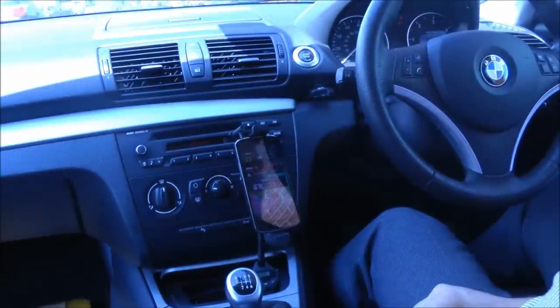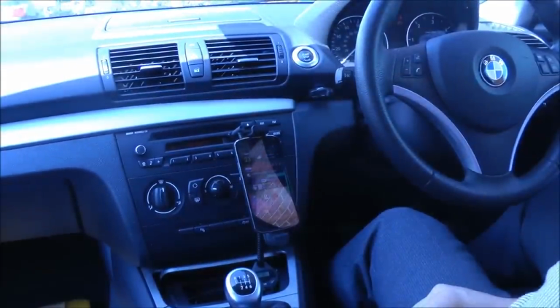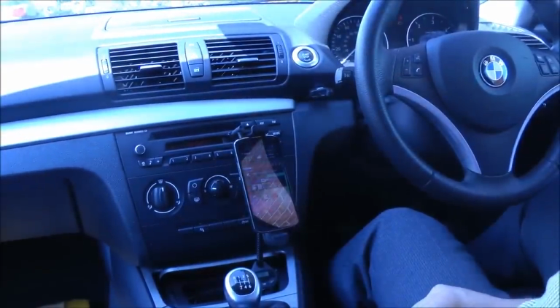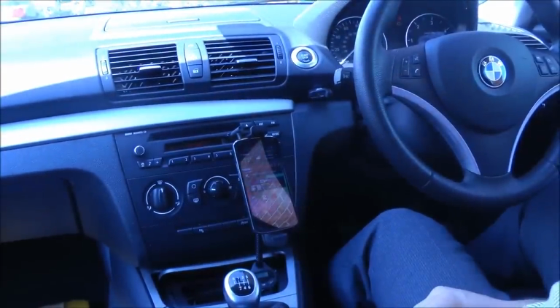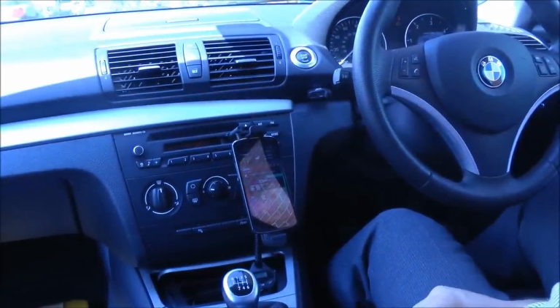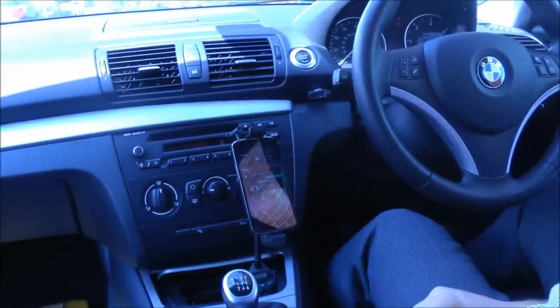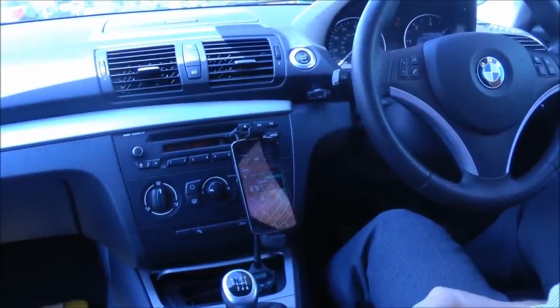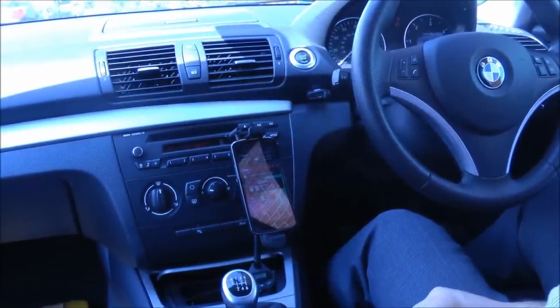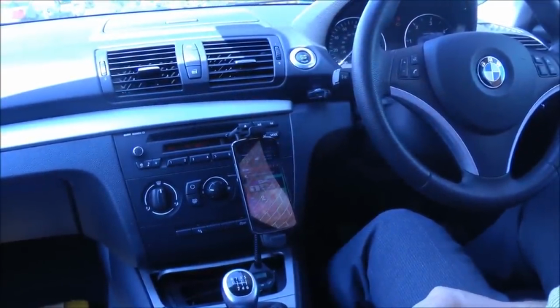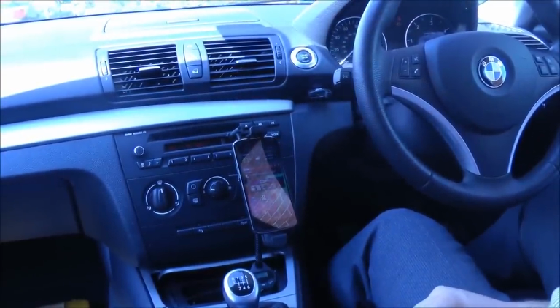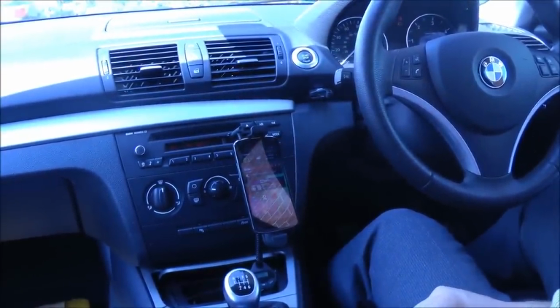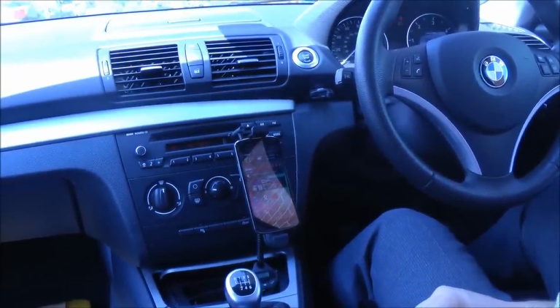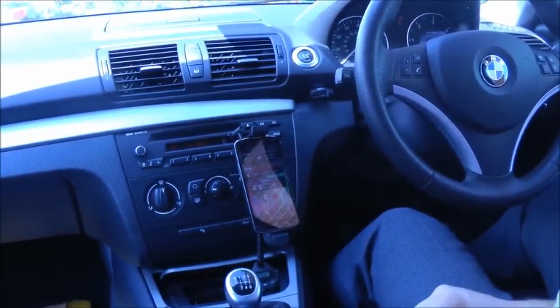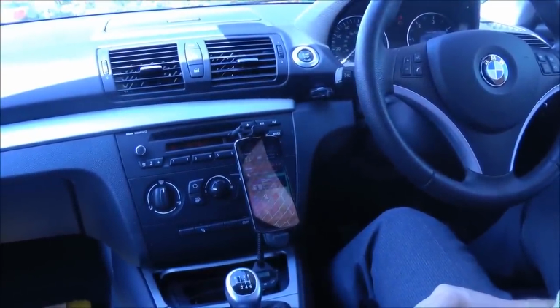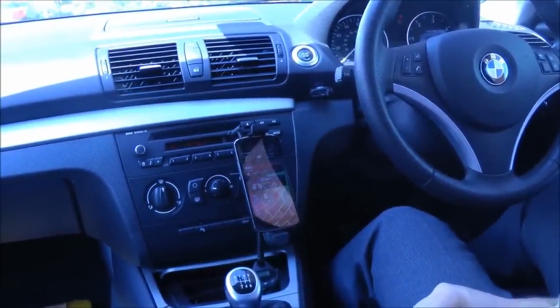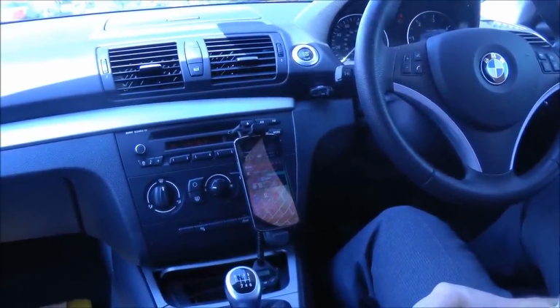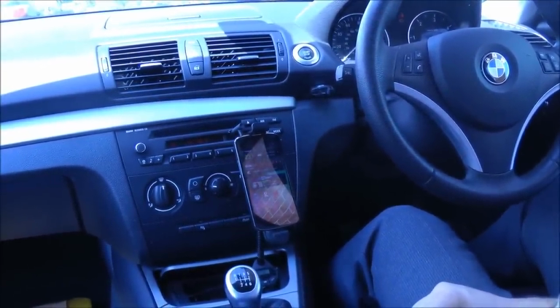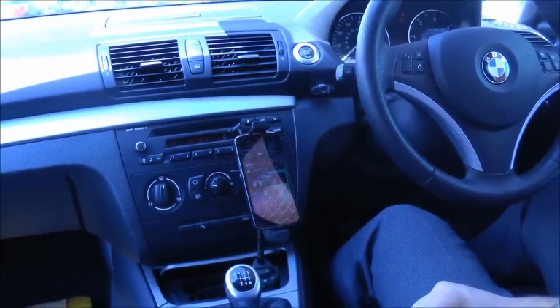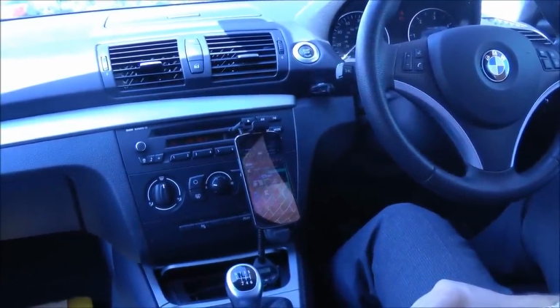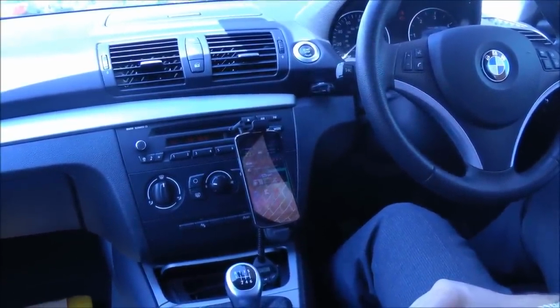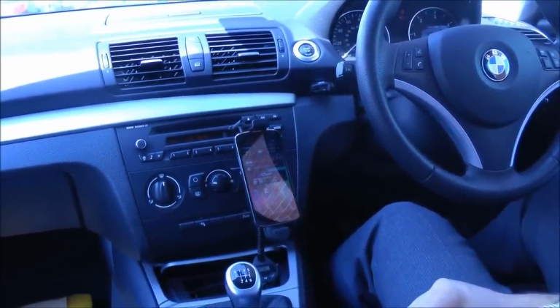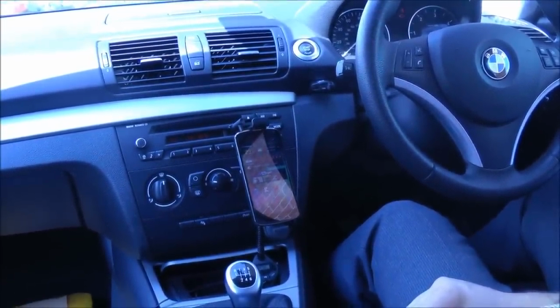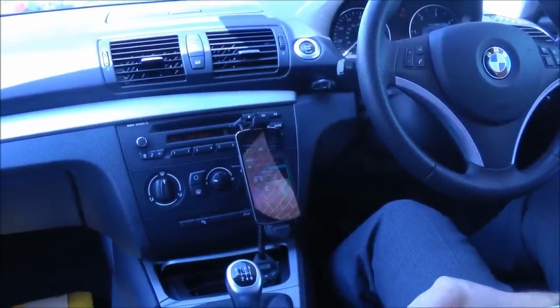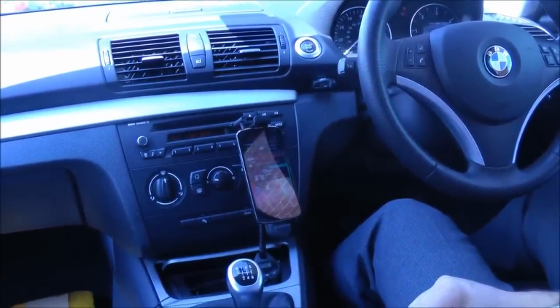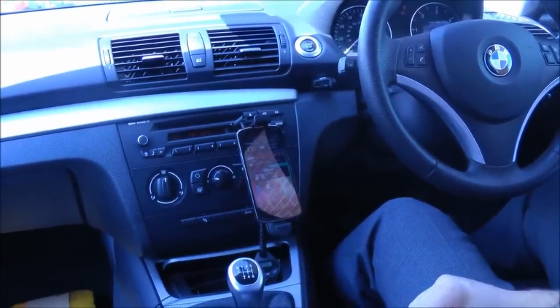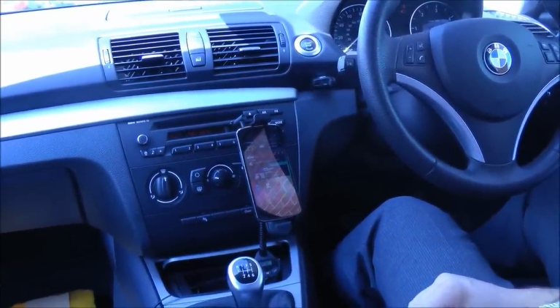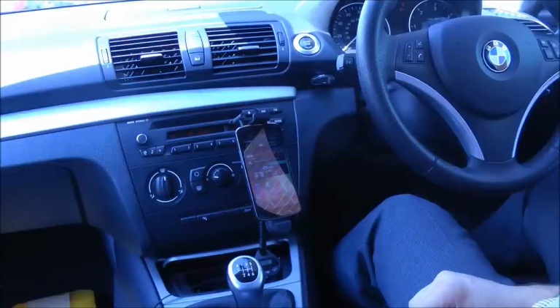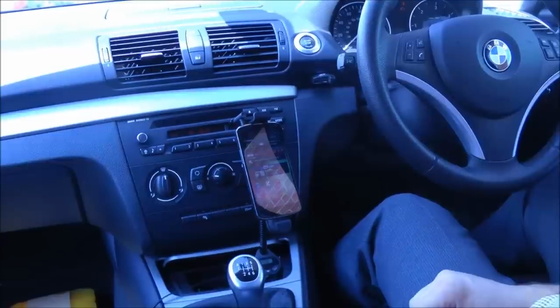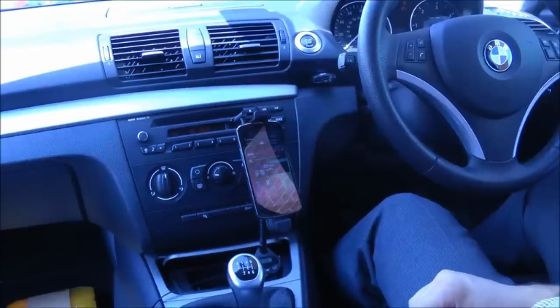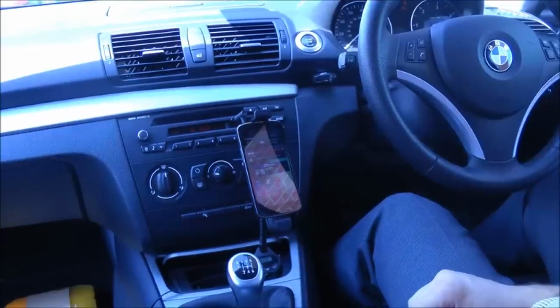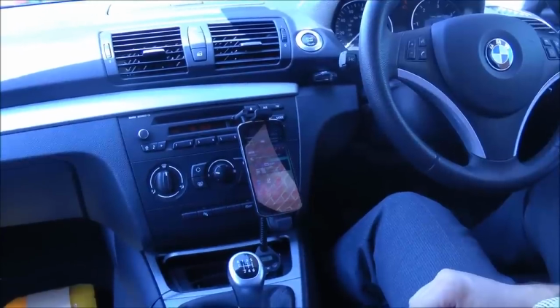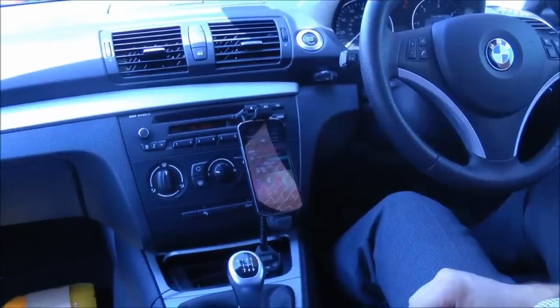So that is the Road Warrior Universal Micro USB Car Holder, Charger and FM Transmitter, available now at MobileFun.